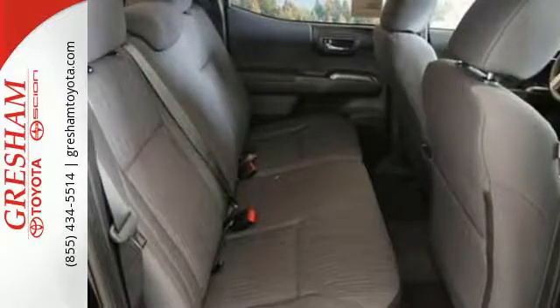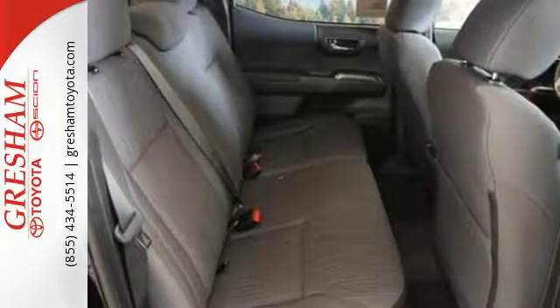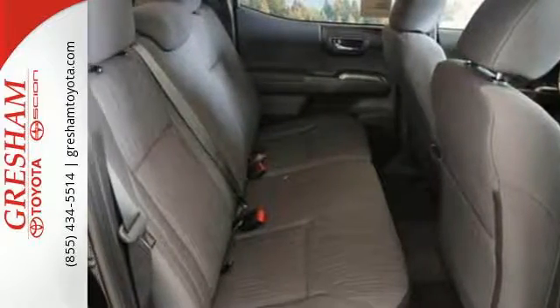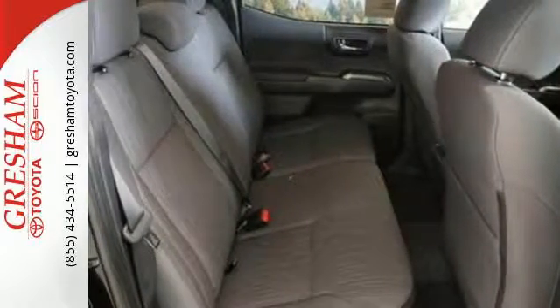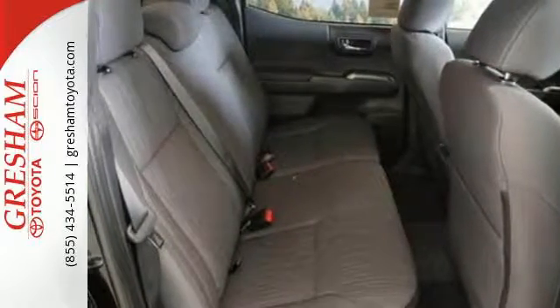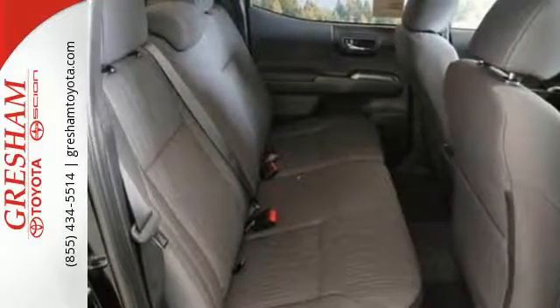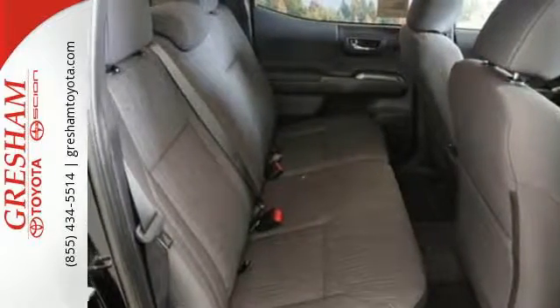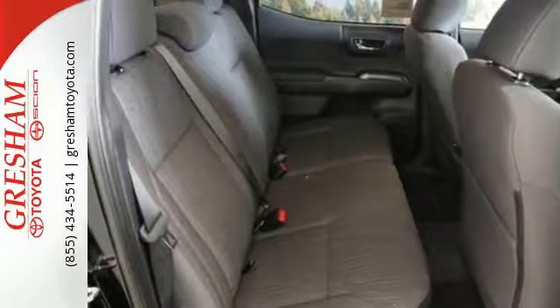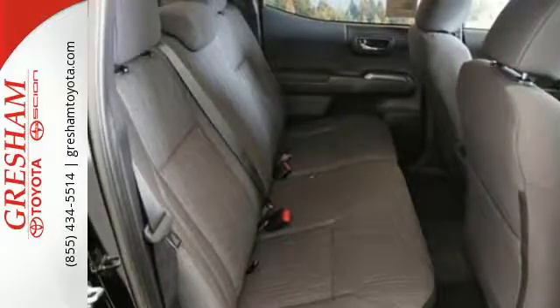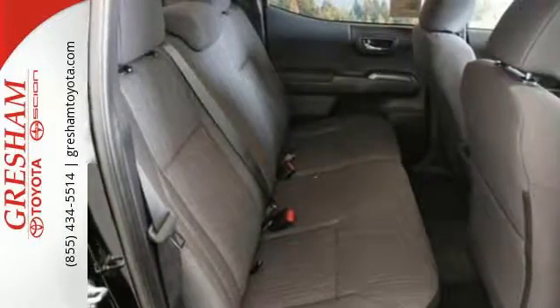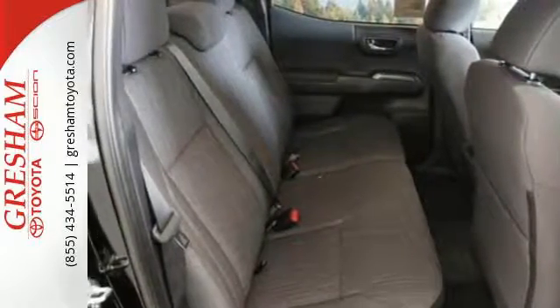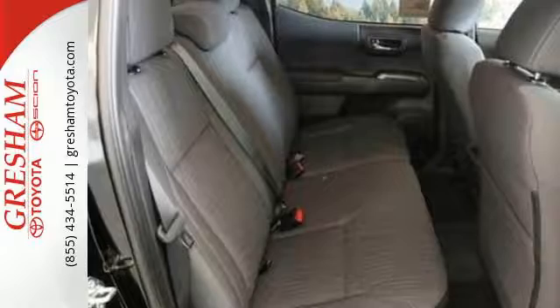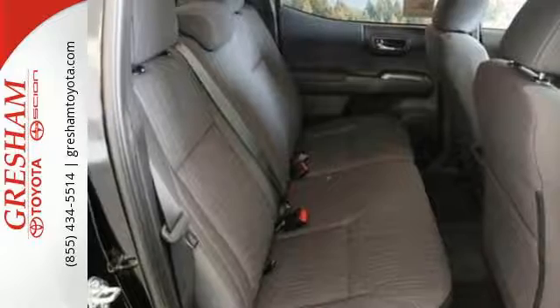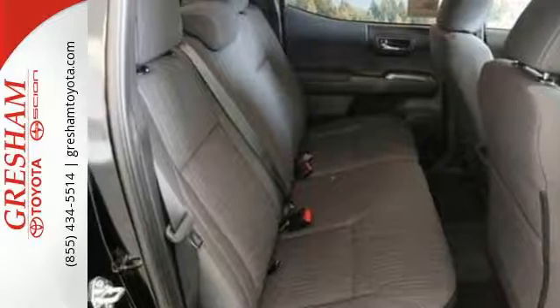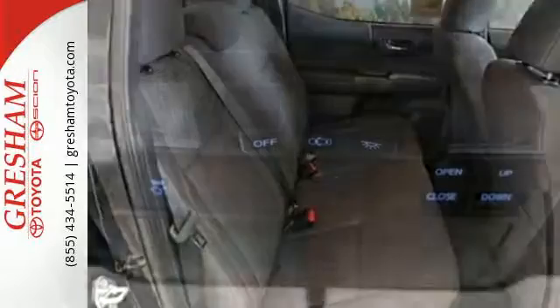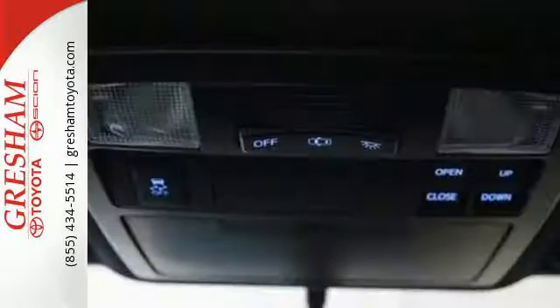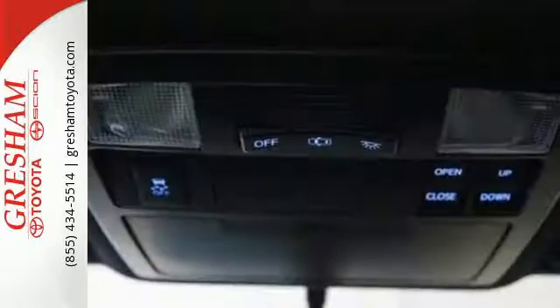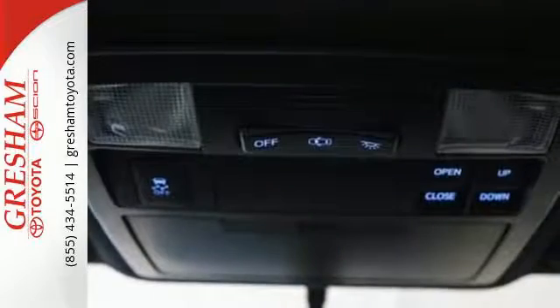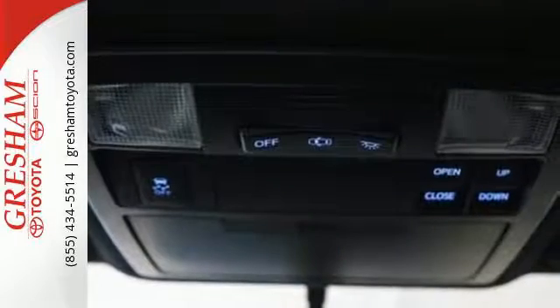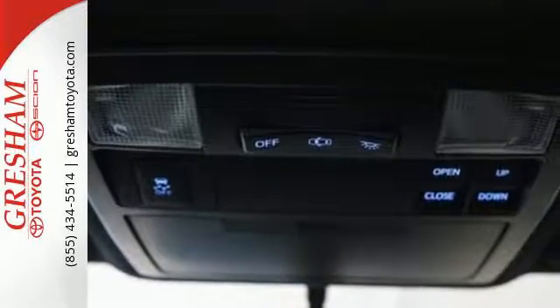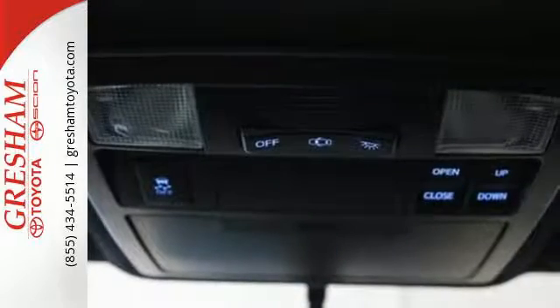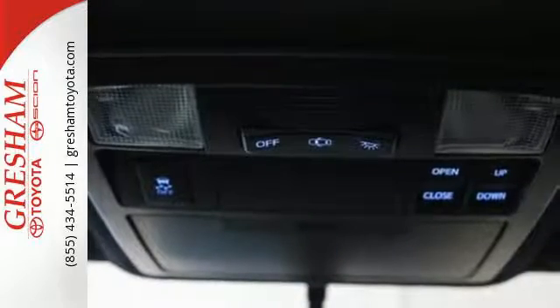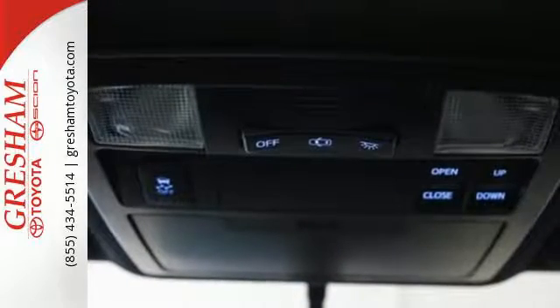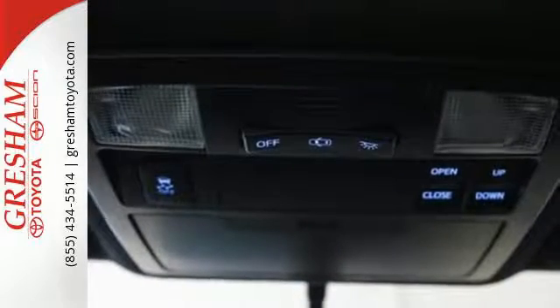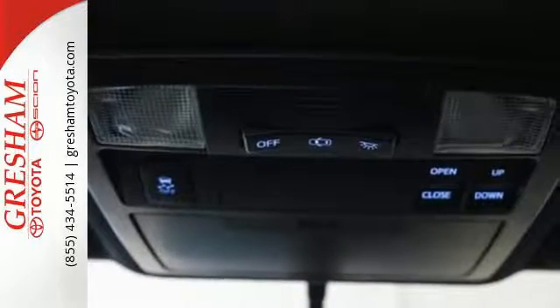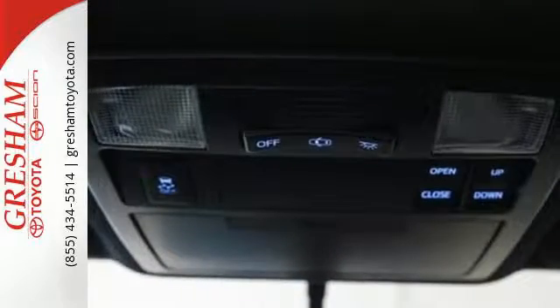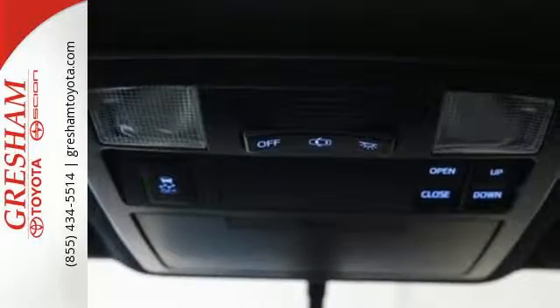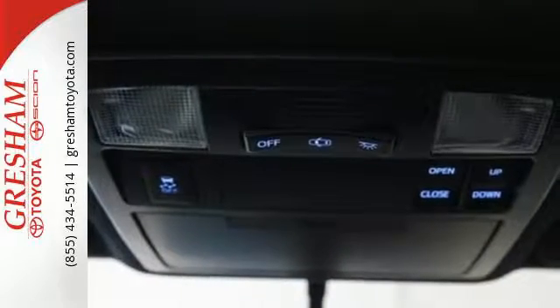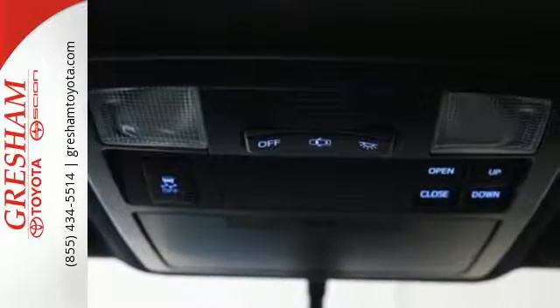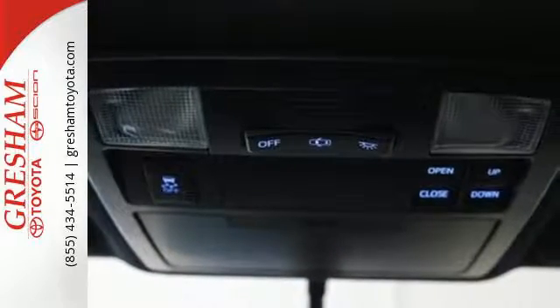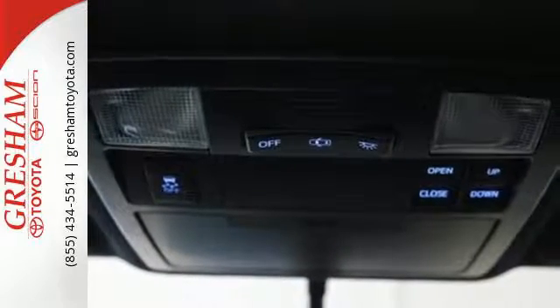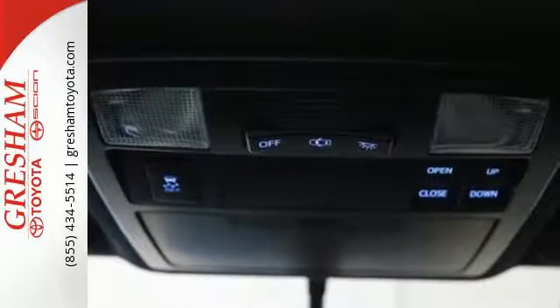You get the nitty-gritty of a truck and clever tech features with Bluetooth, Entune audio and a touch screen display.